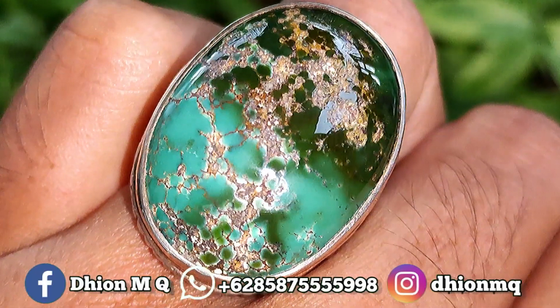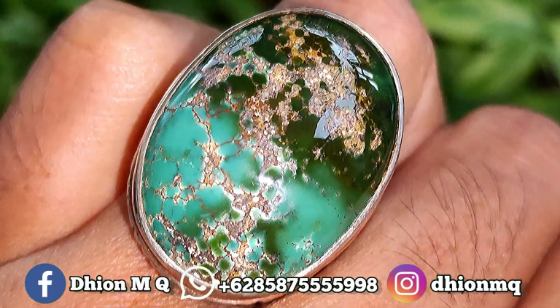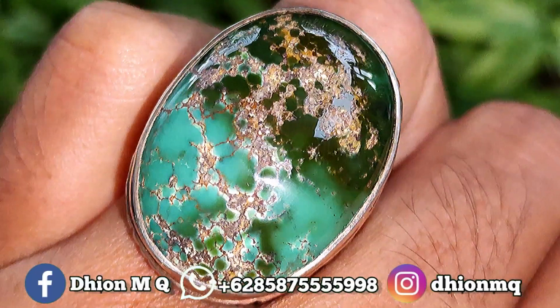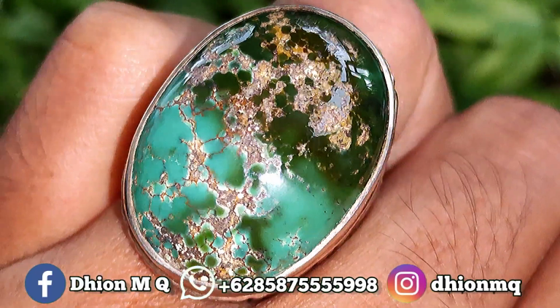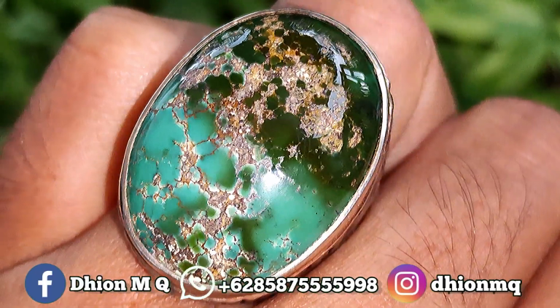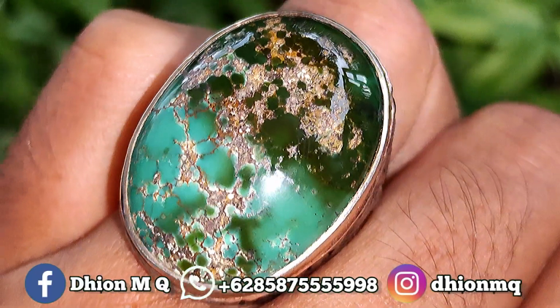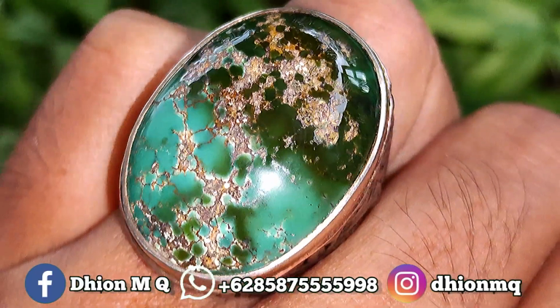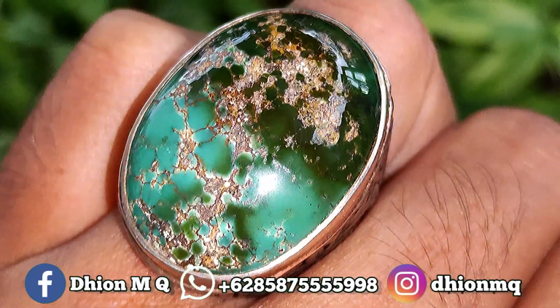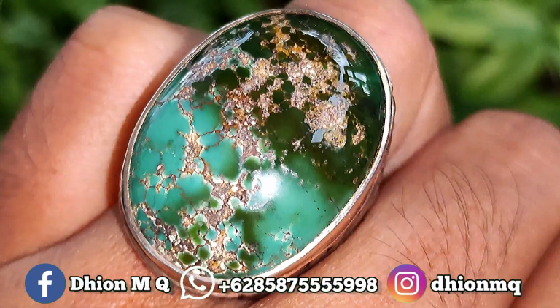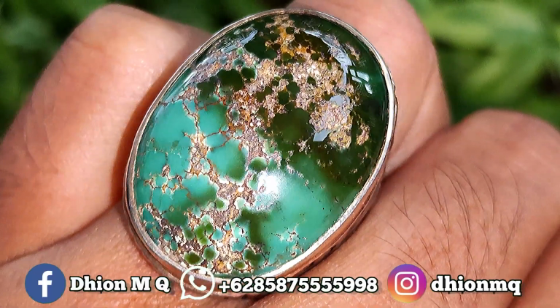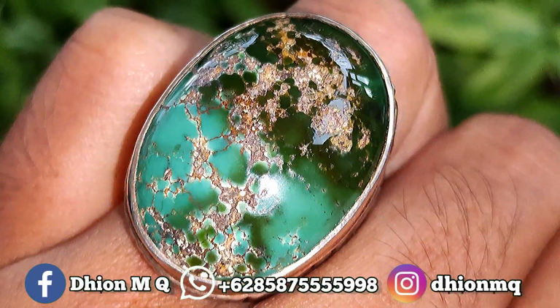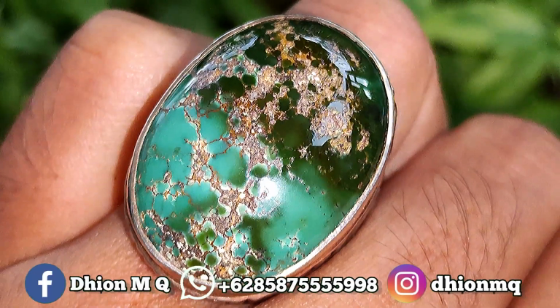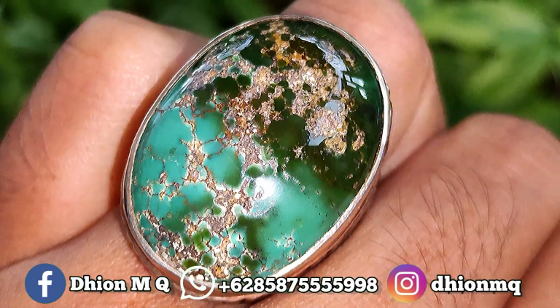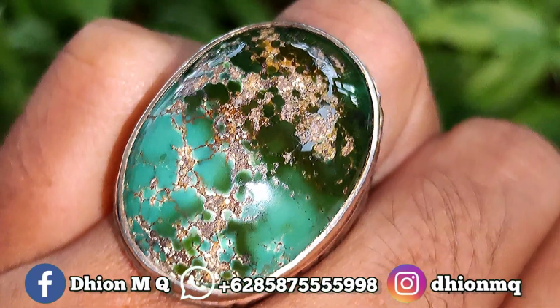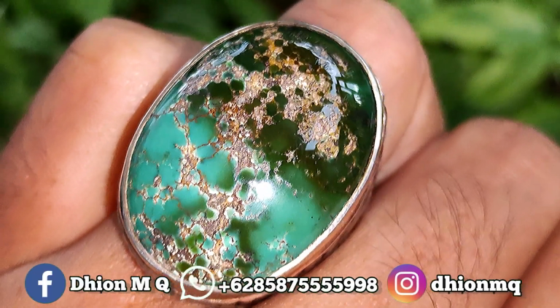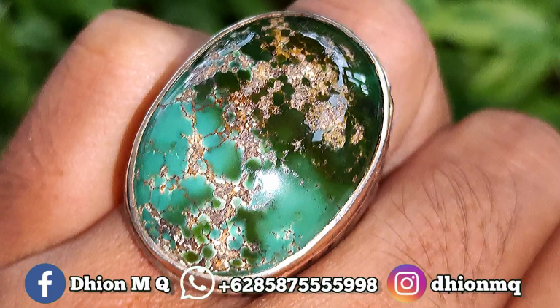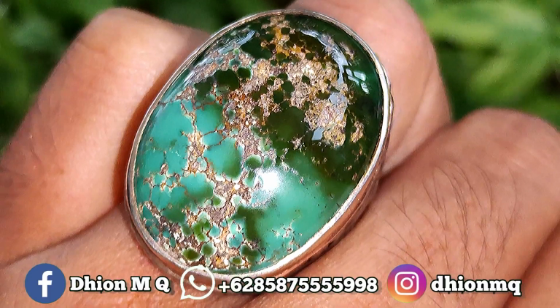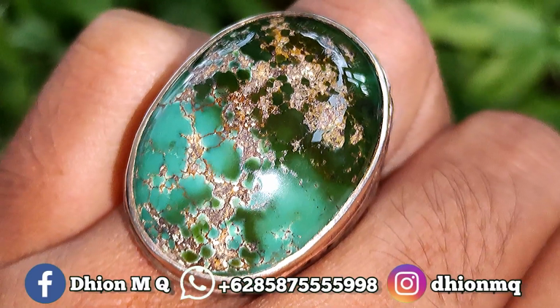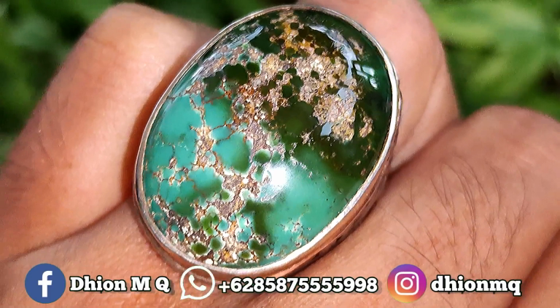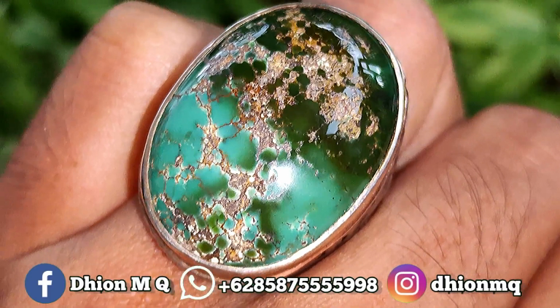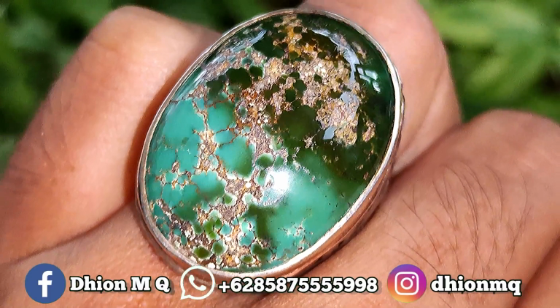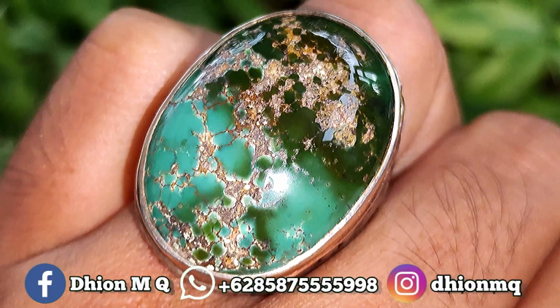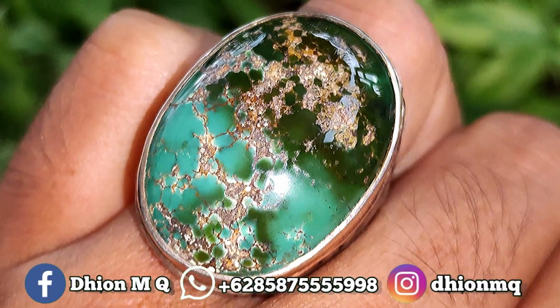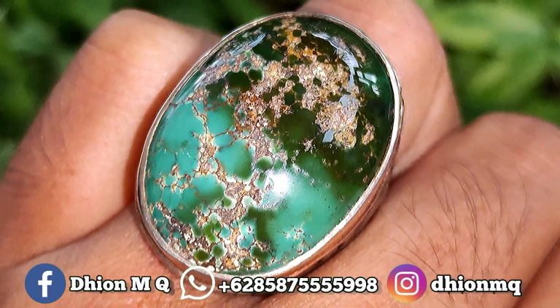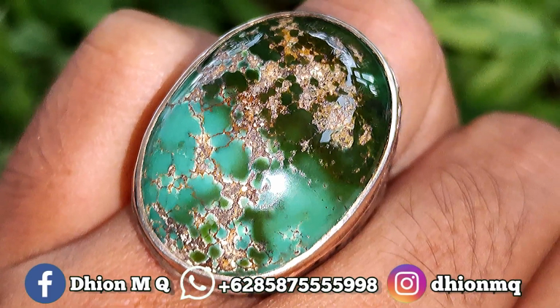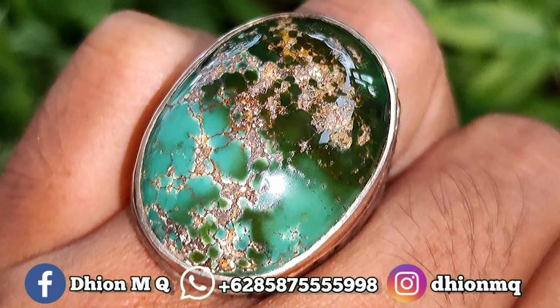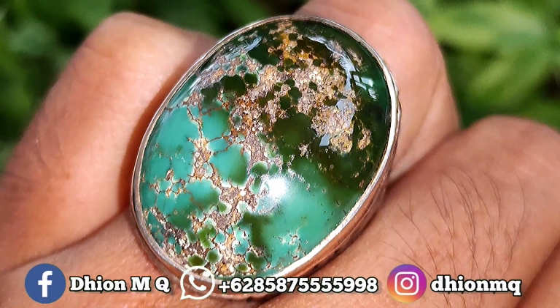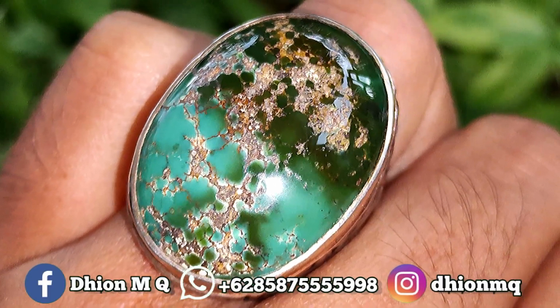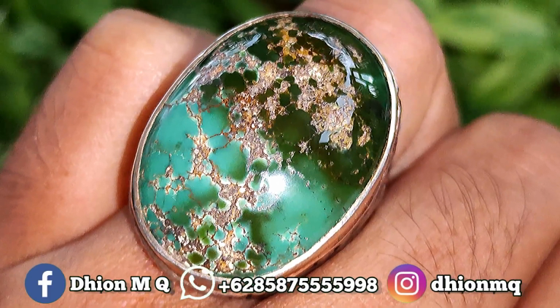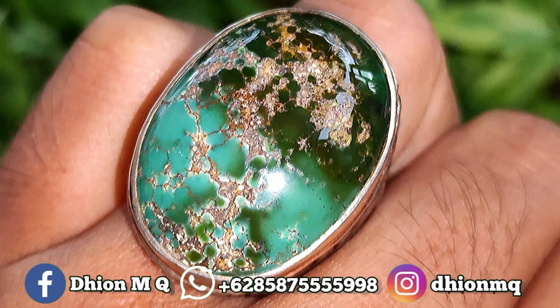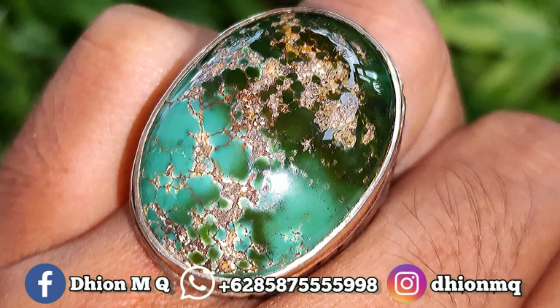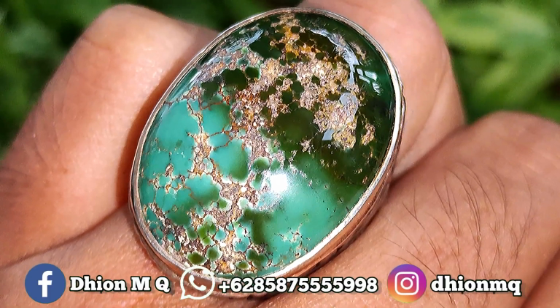Untuk detail warnanya ini masuk ke 2 warna, ada warna jodhwa dan juga warna tosca.